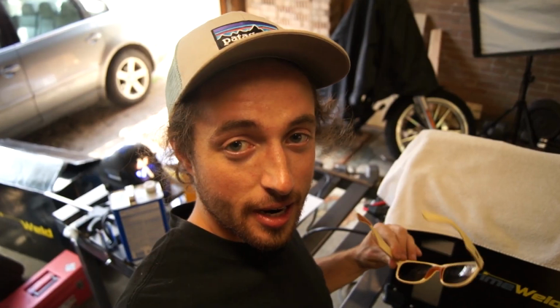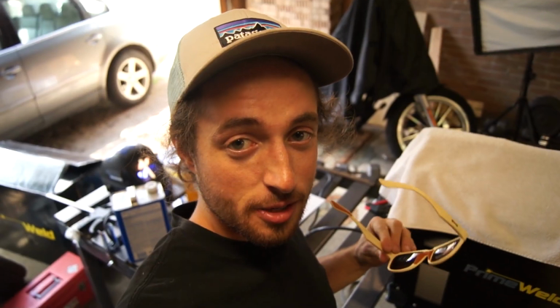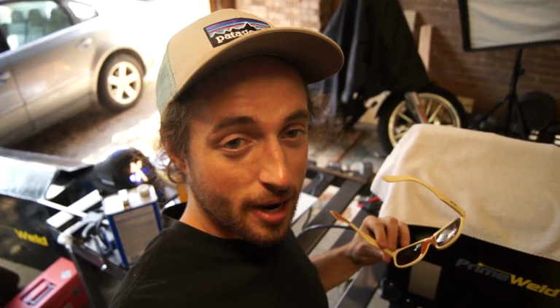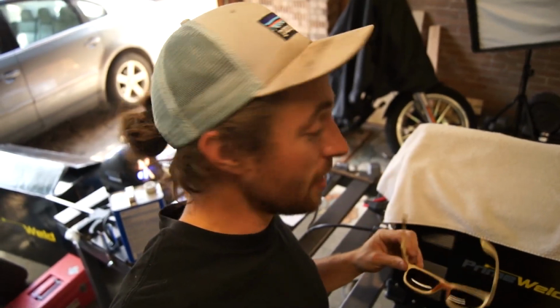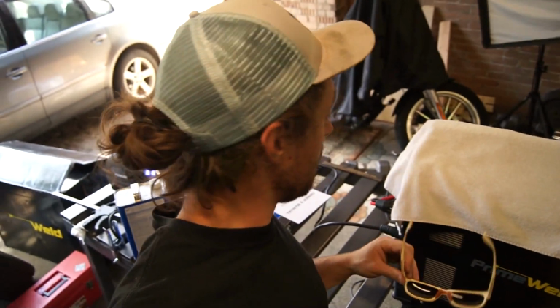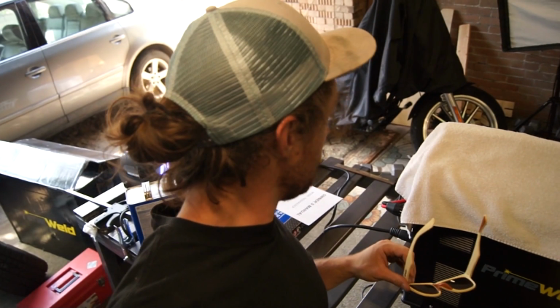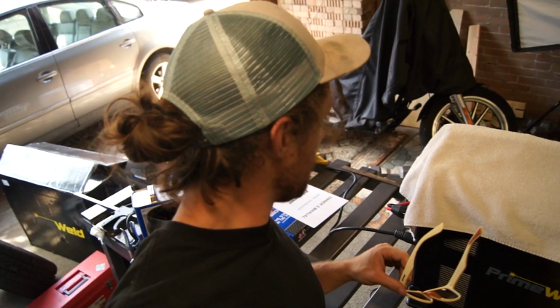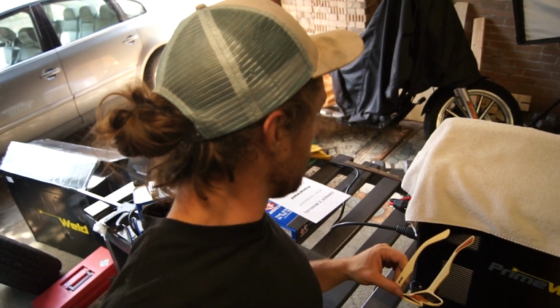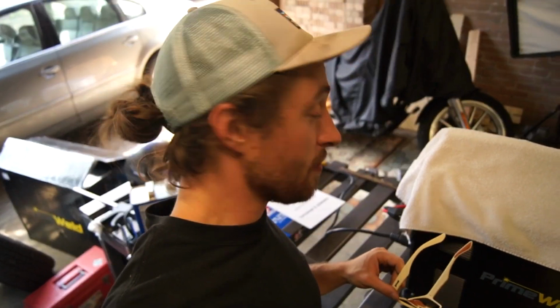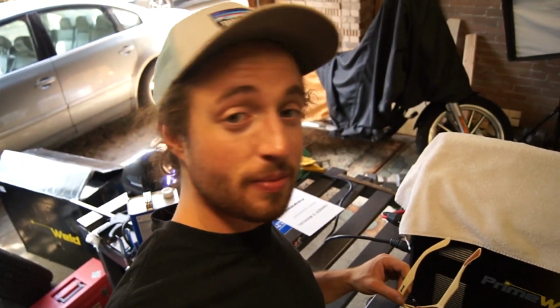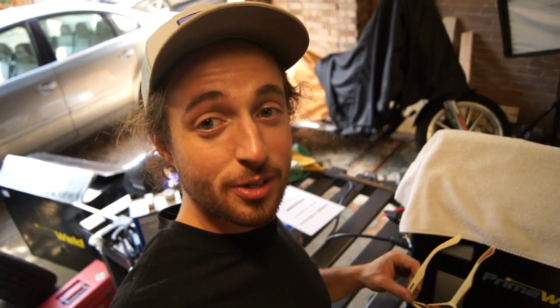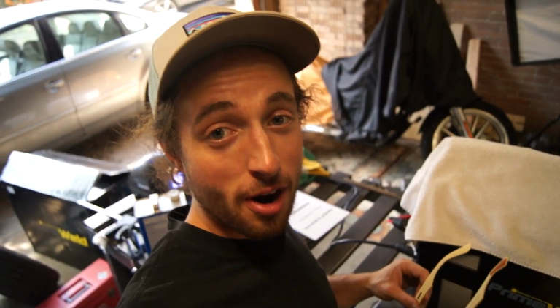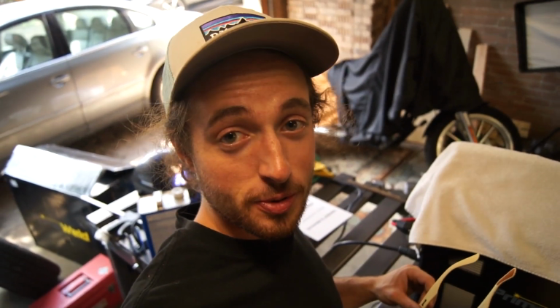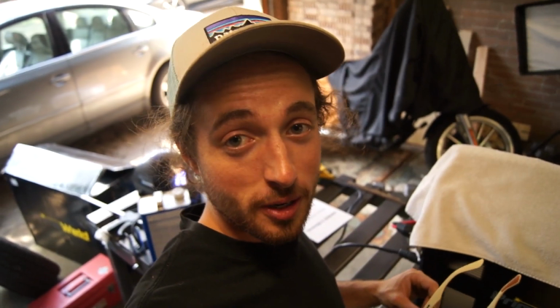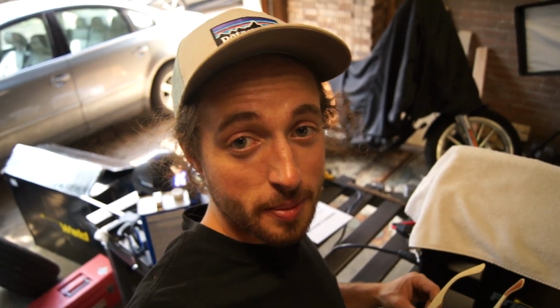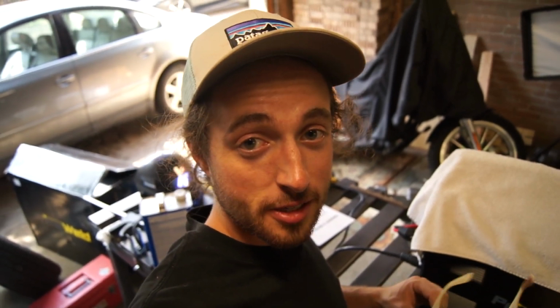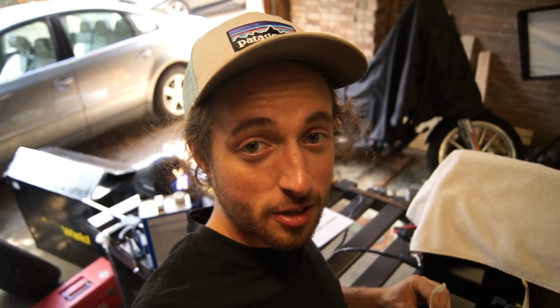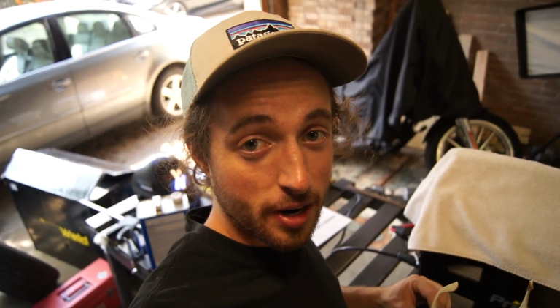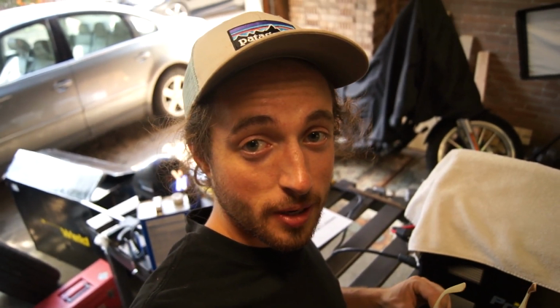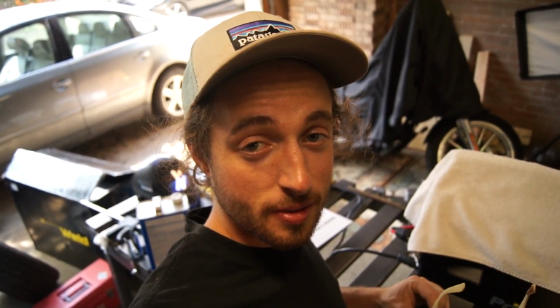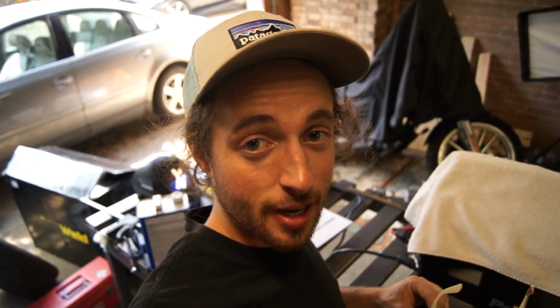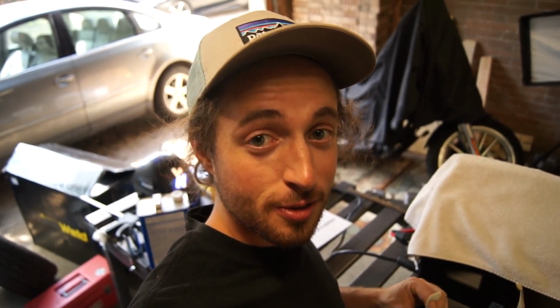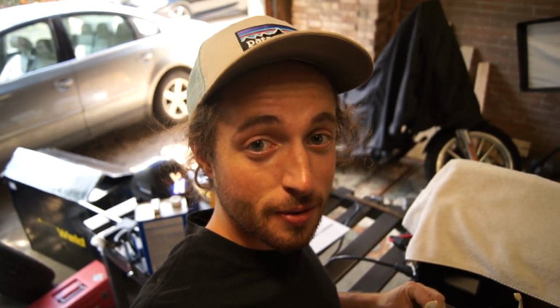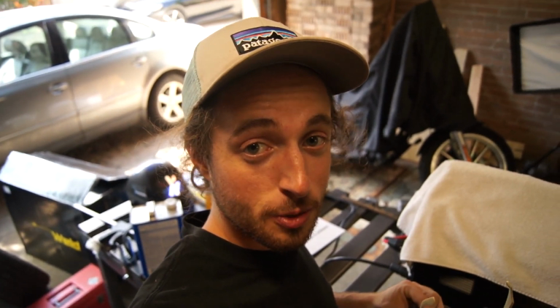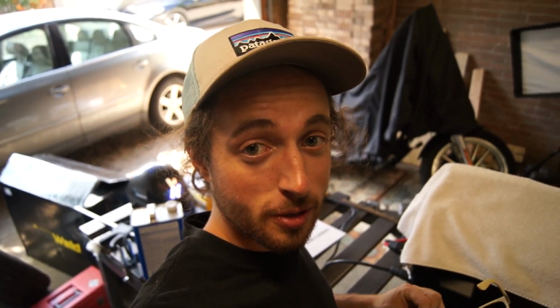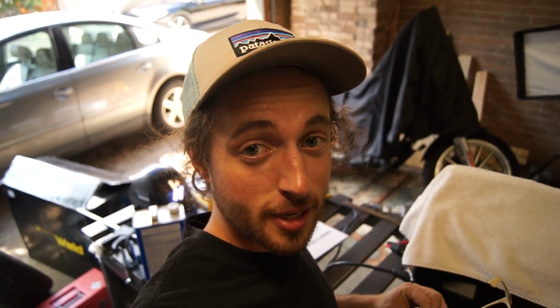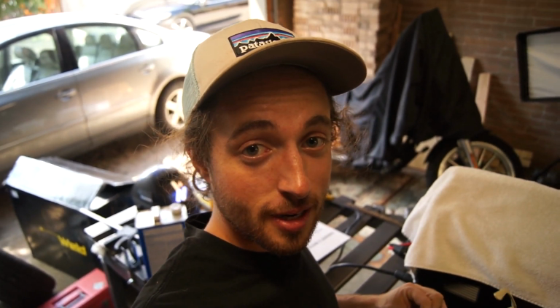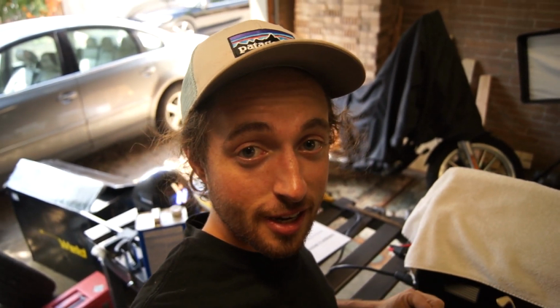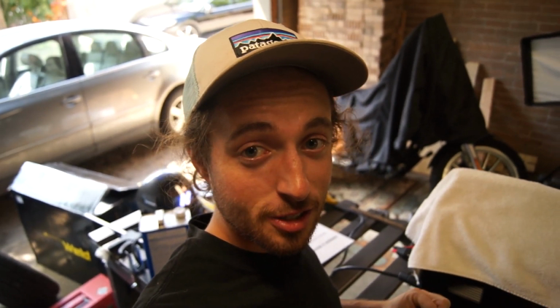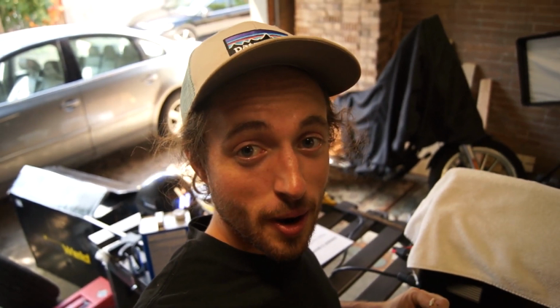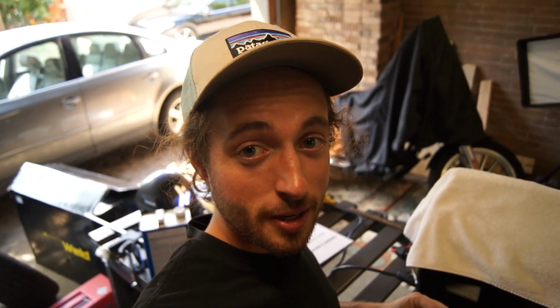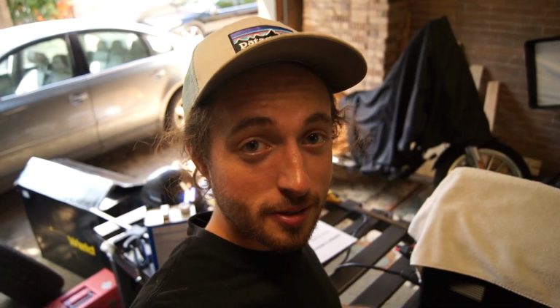Alright guys, we're out here. I'm going to start up this welder and I'm actually going to try to weld today, so first welds will be done today. I'll let you know how it goes.